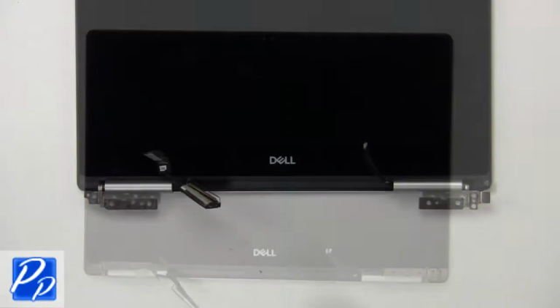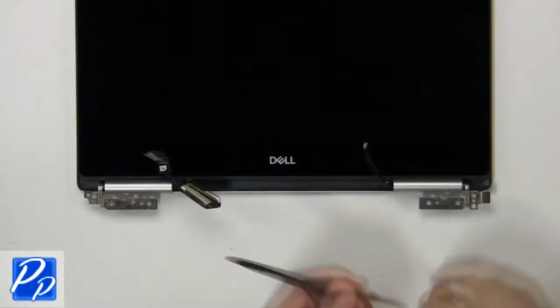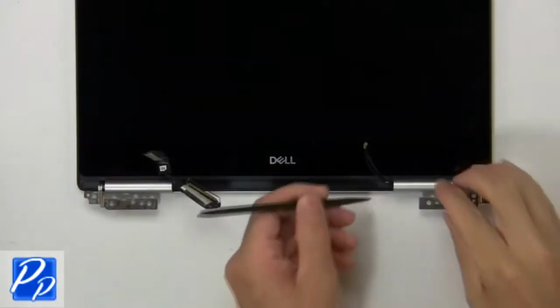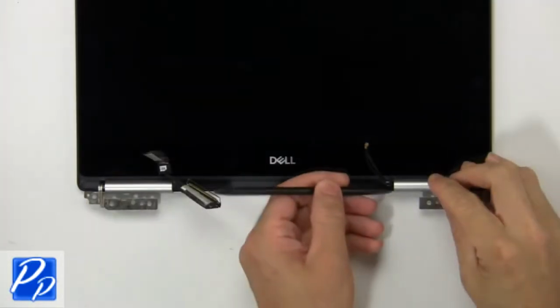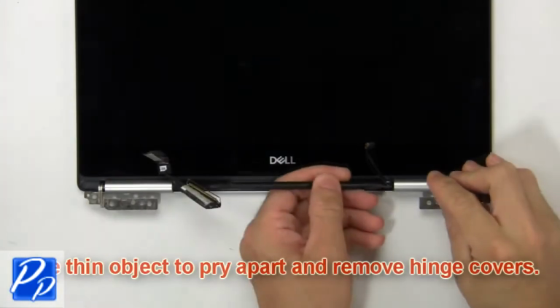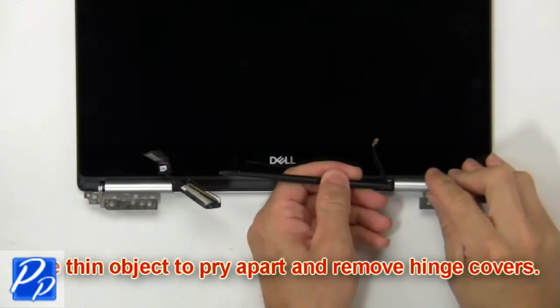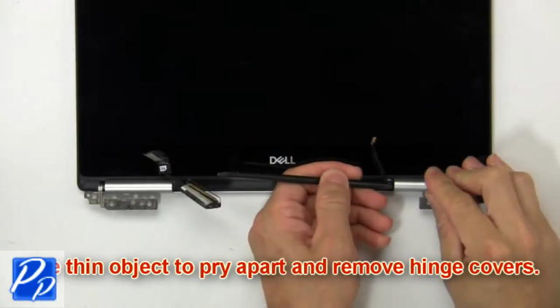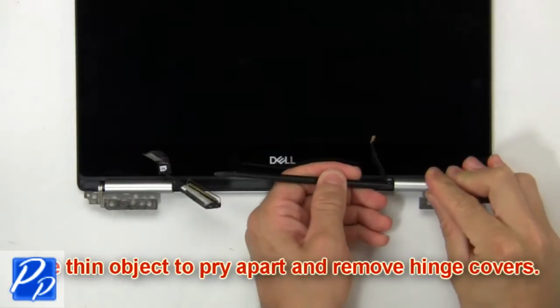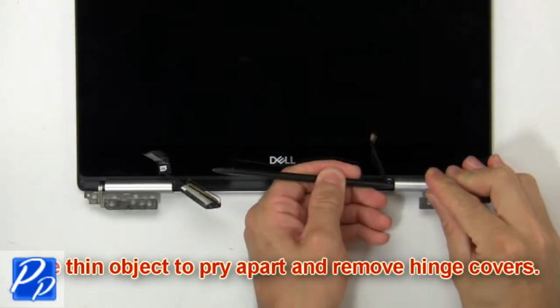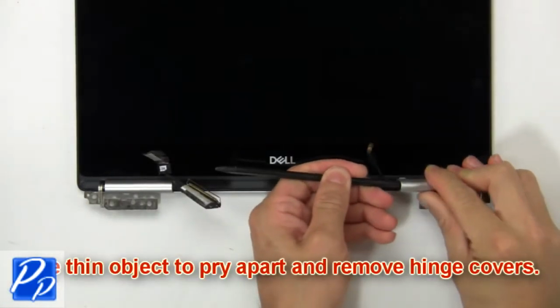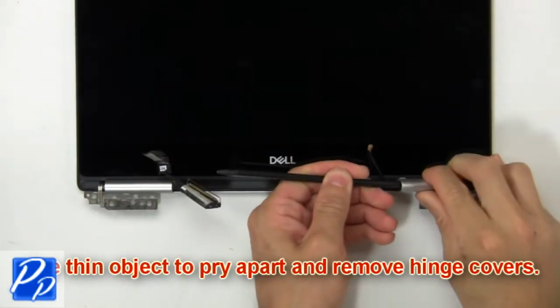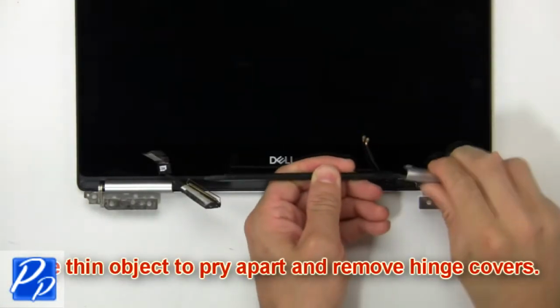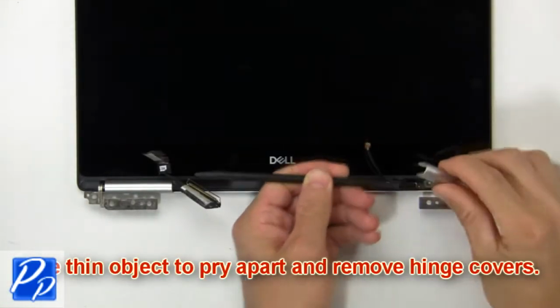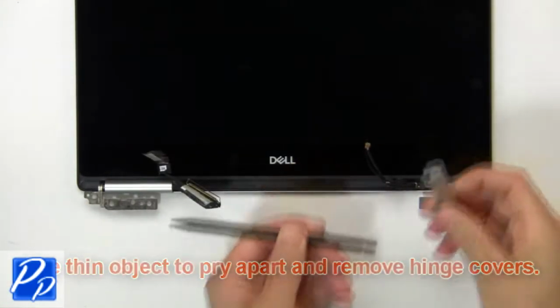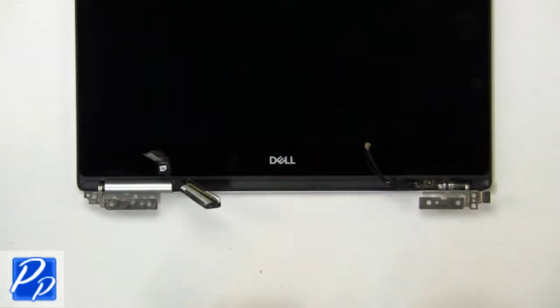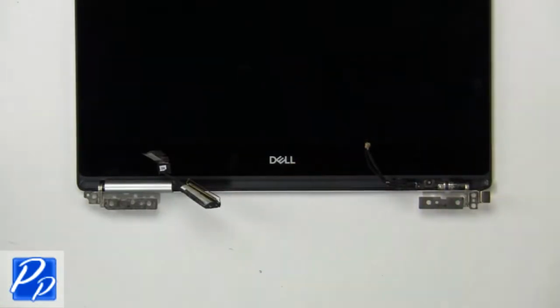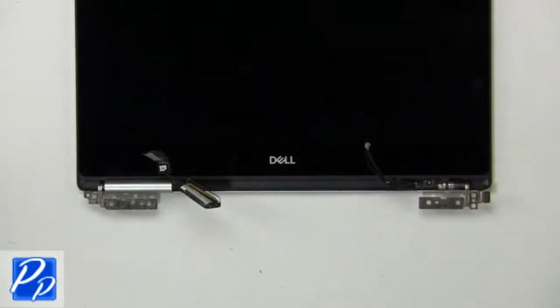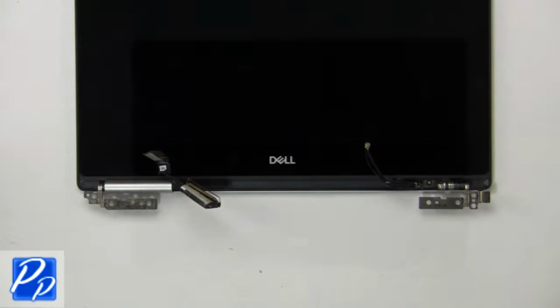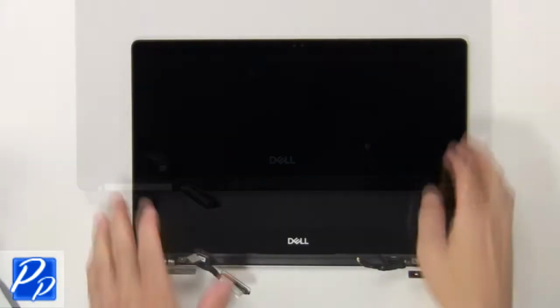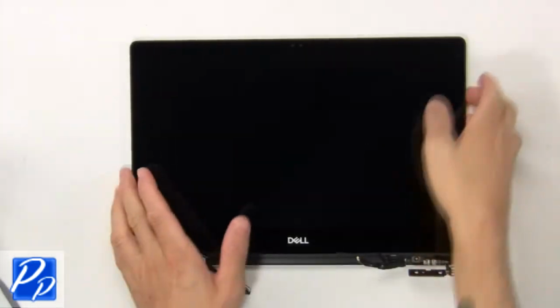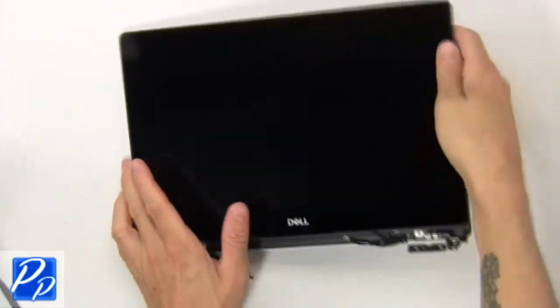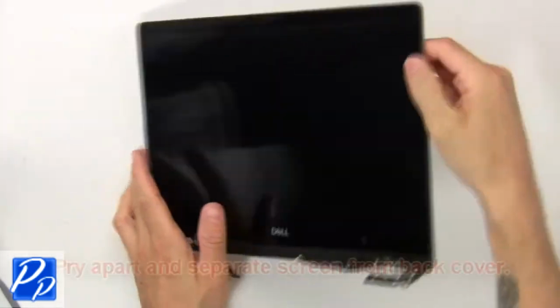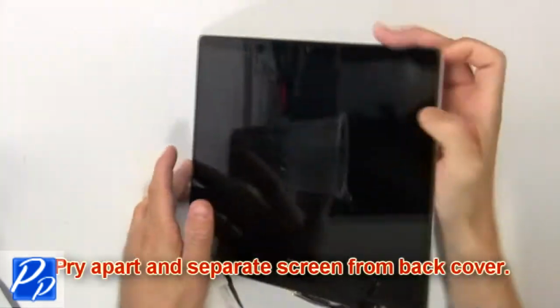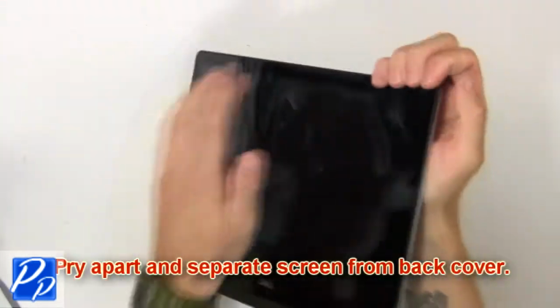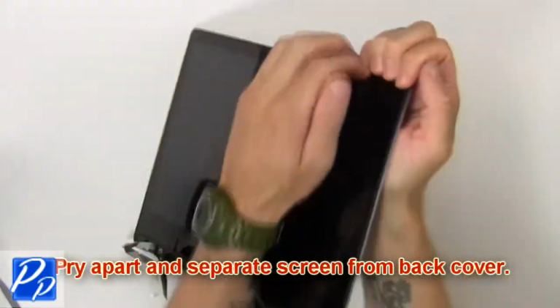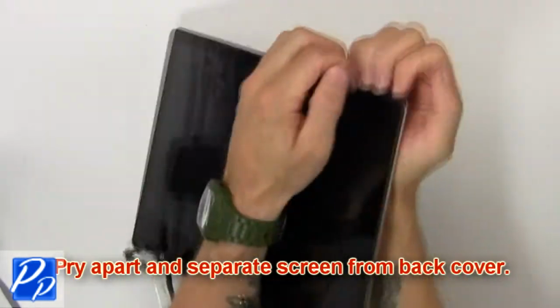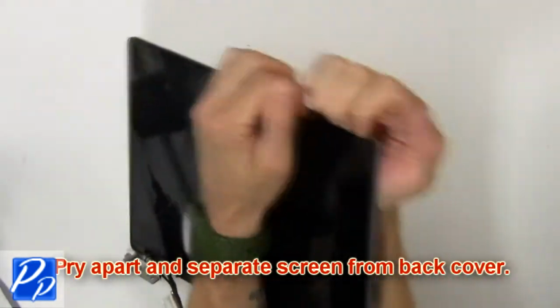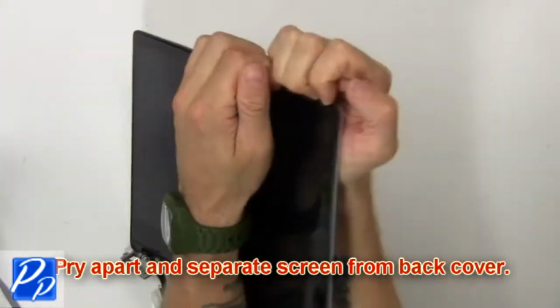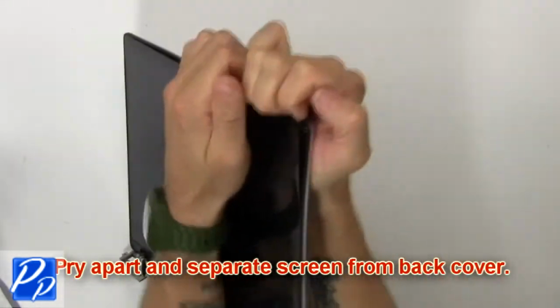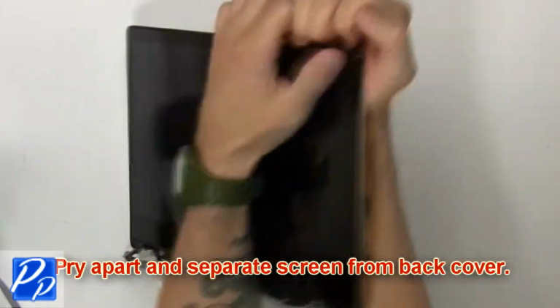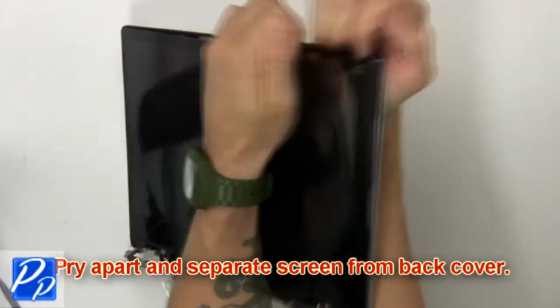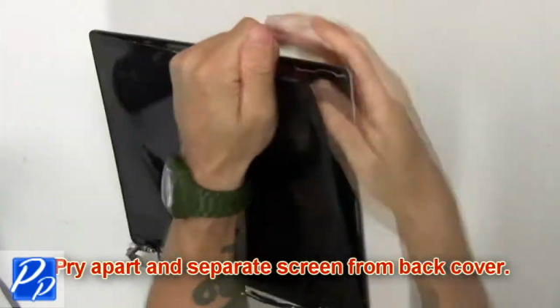Now use a thin object to pry apart and remove the hinge covers. Now pry apart the screen from the back cover.